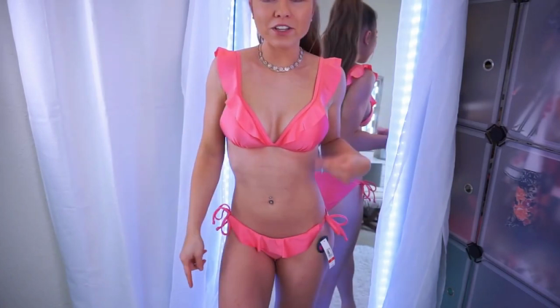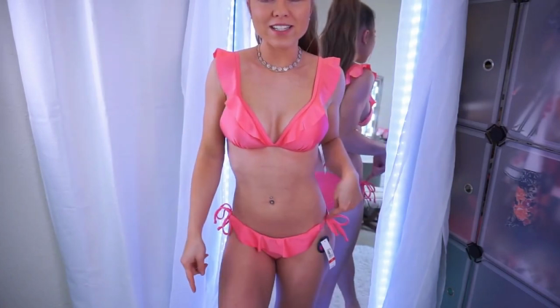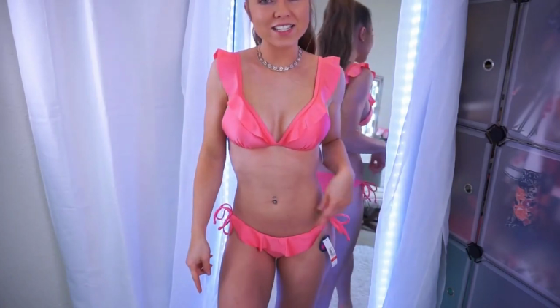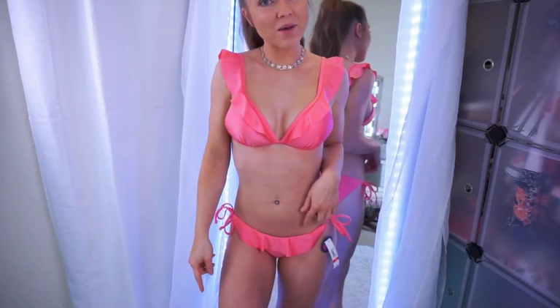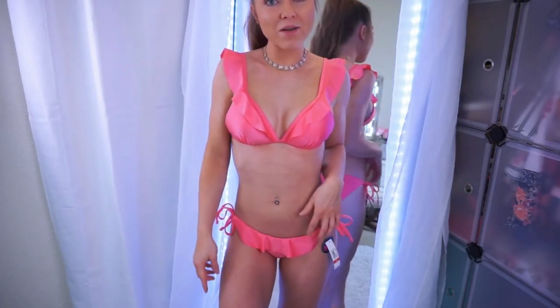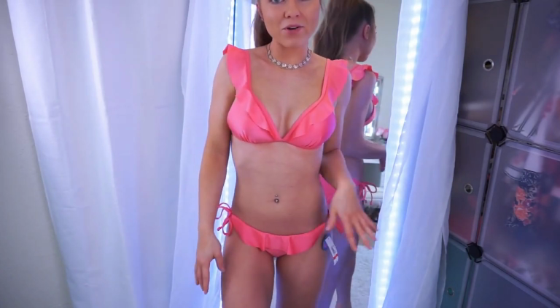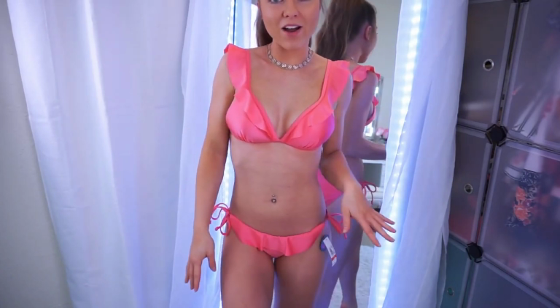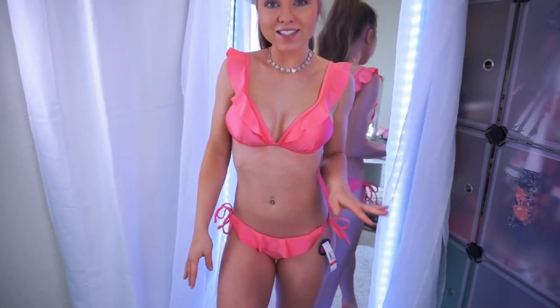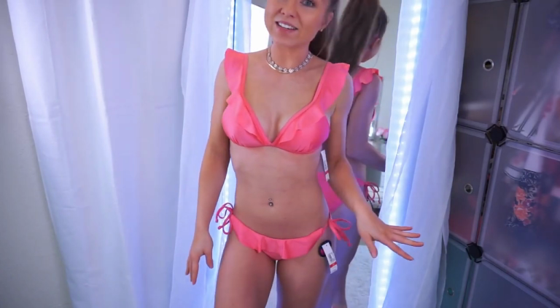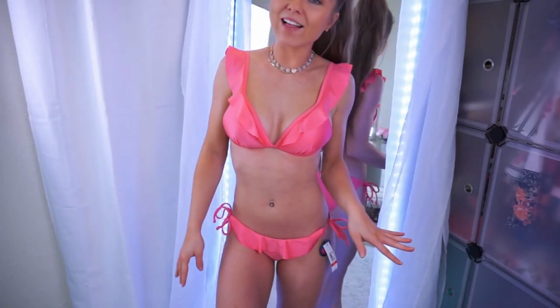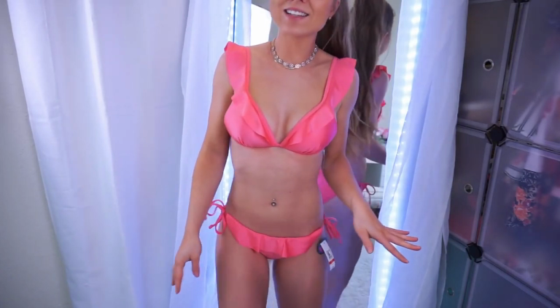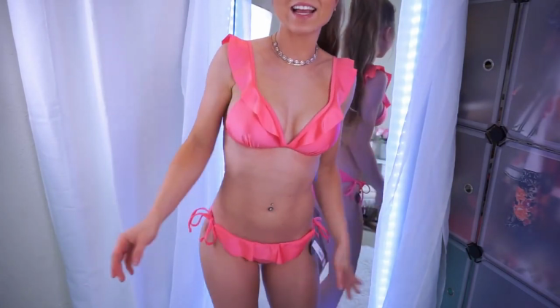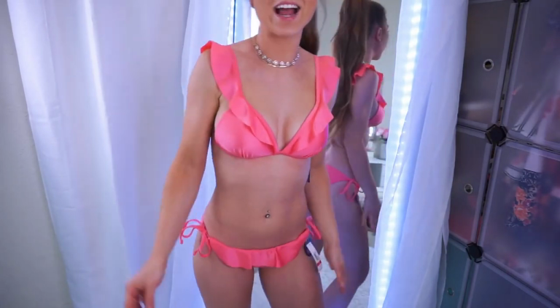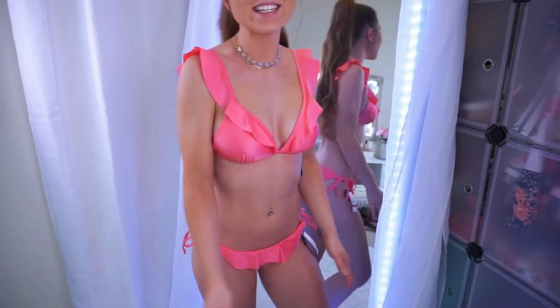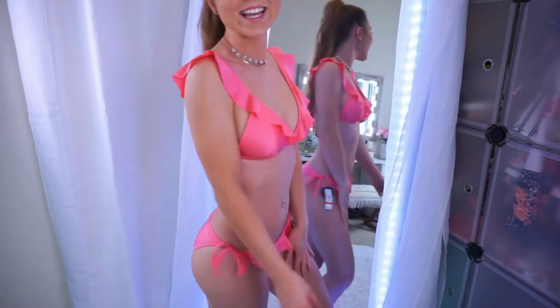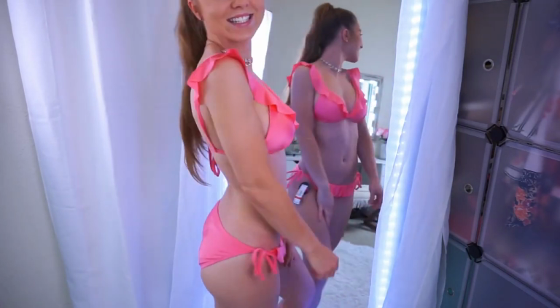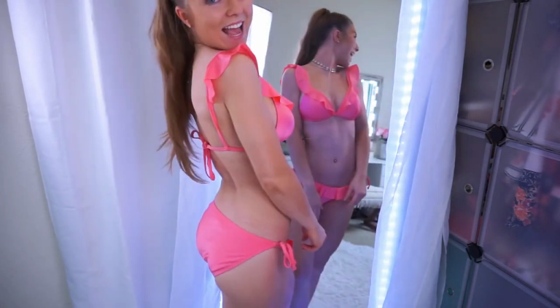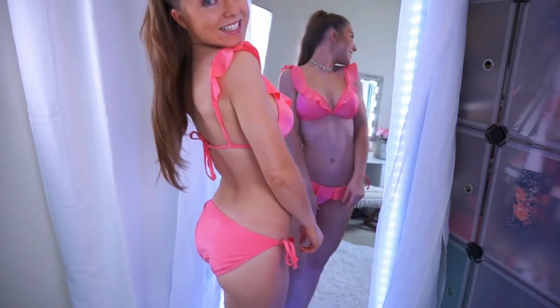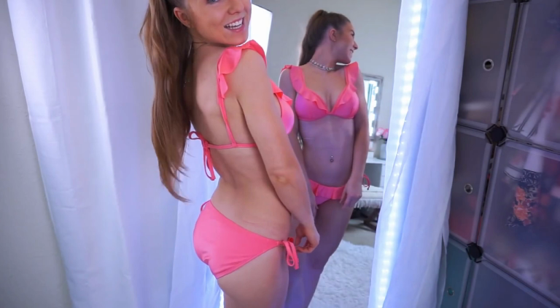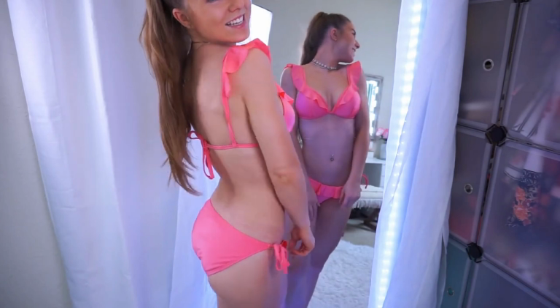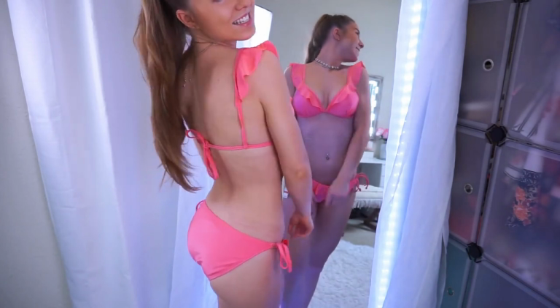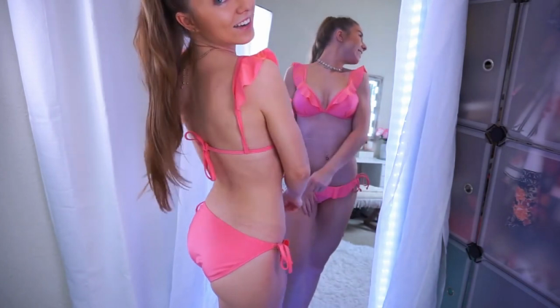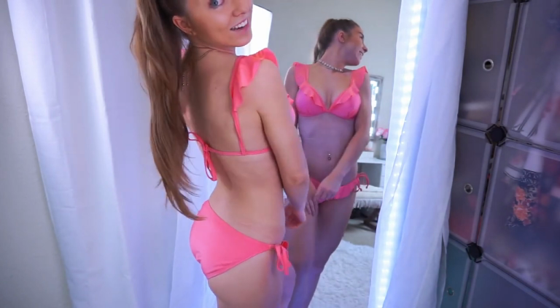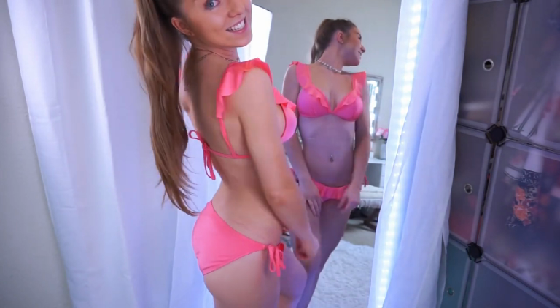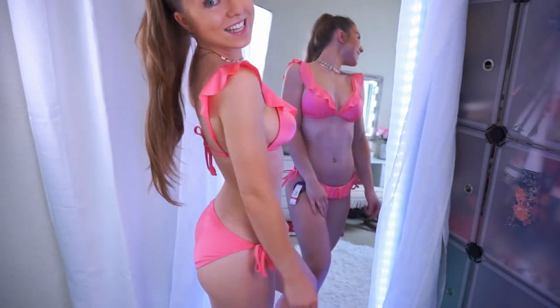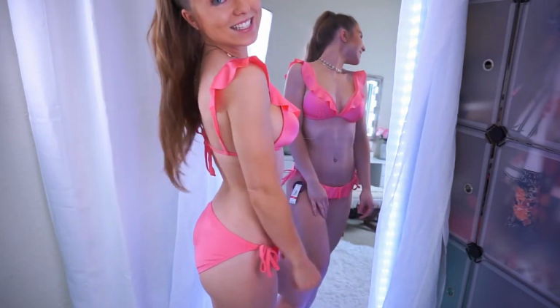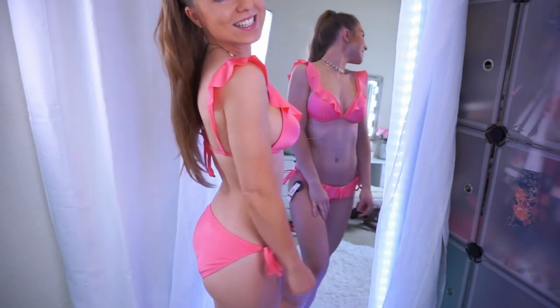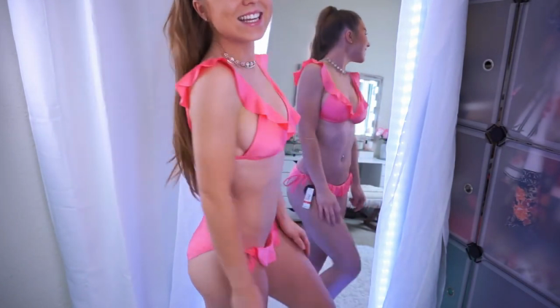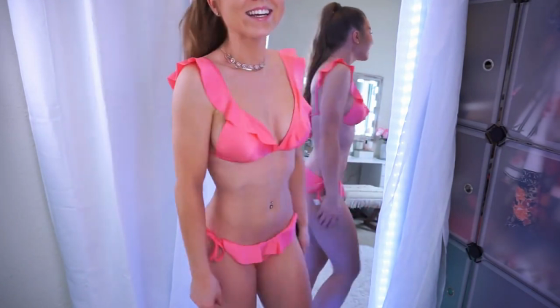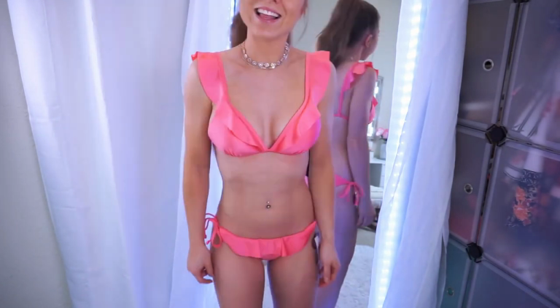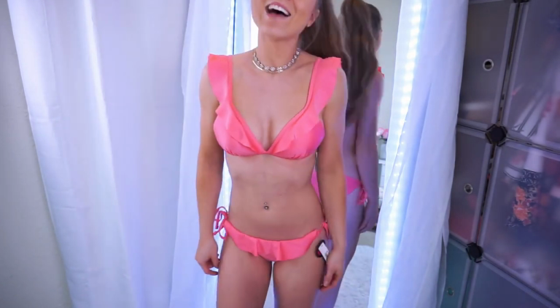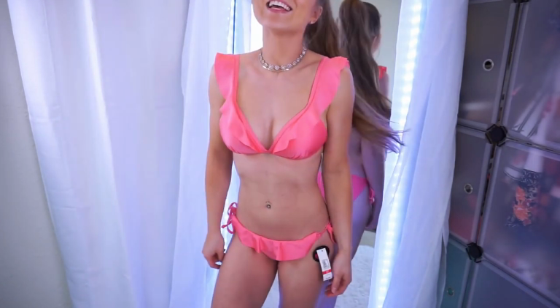Both are a size small, and both are $7.96. So cute and such a steal, I love it.